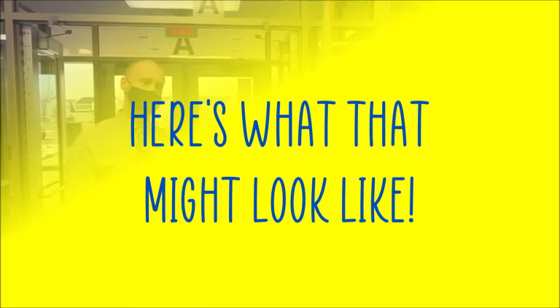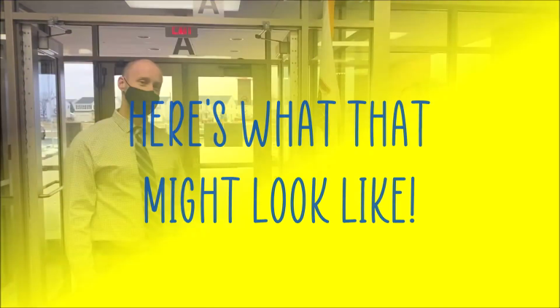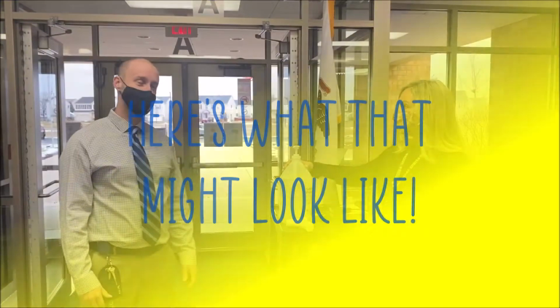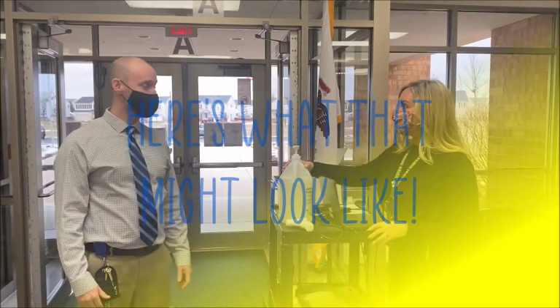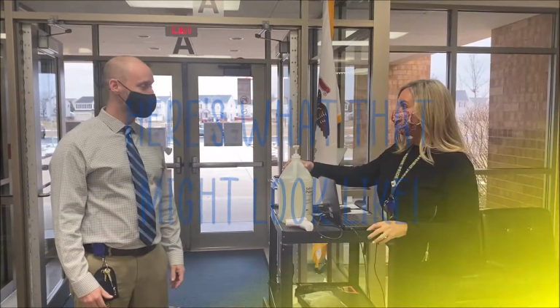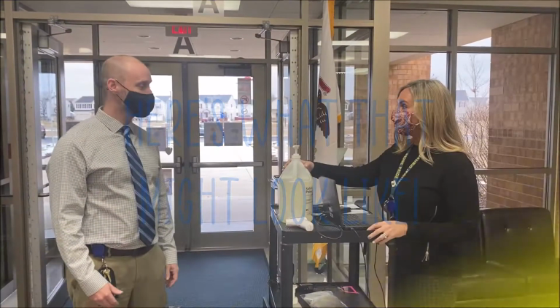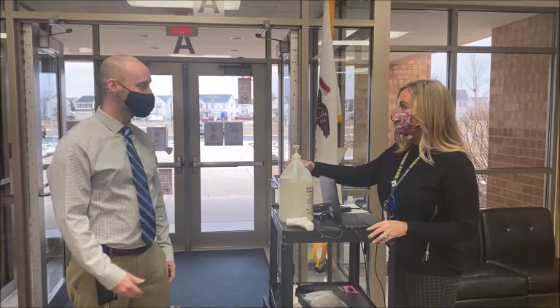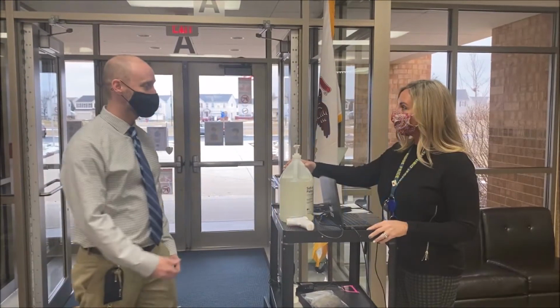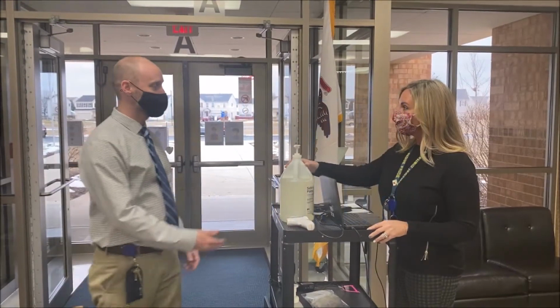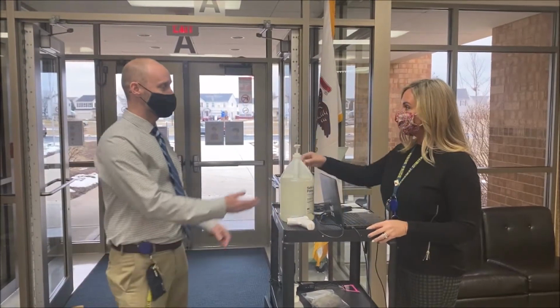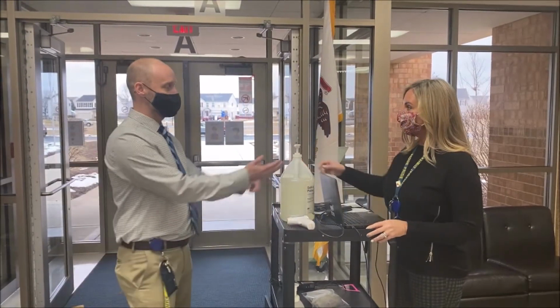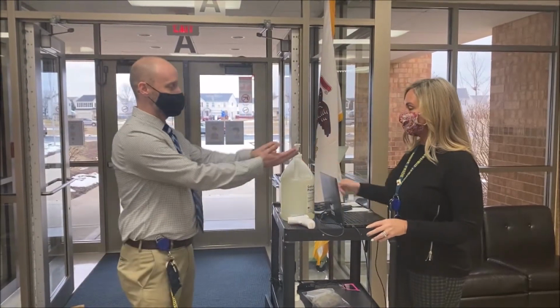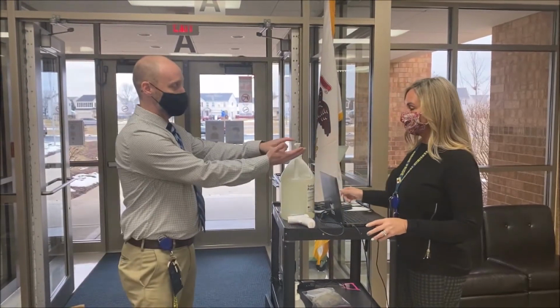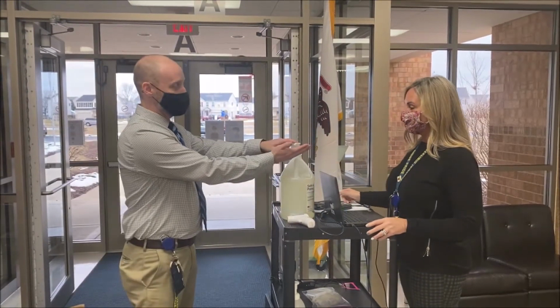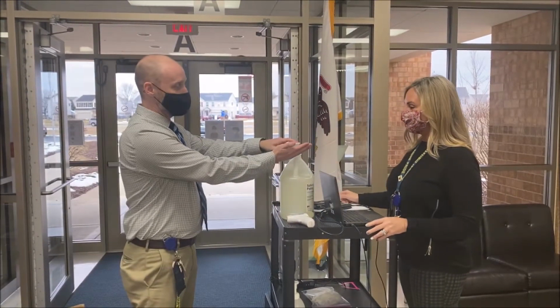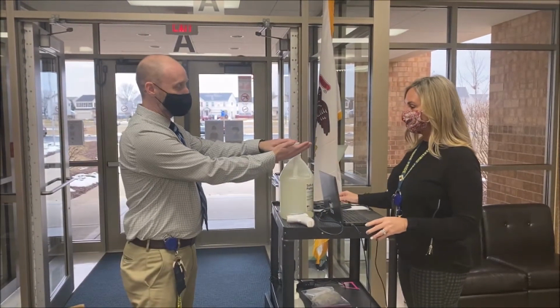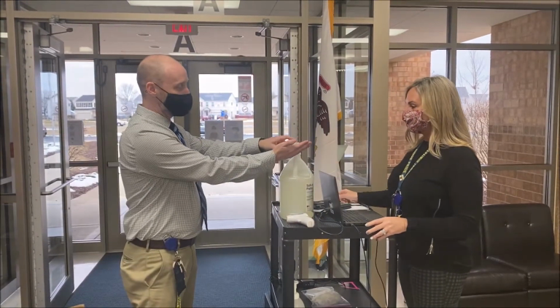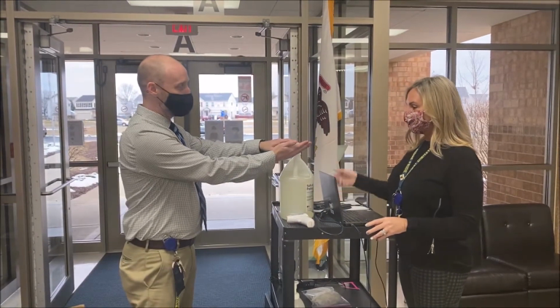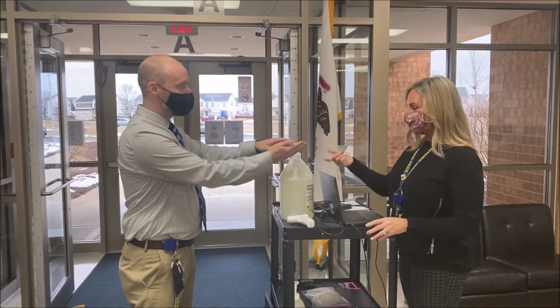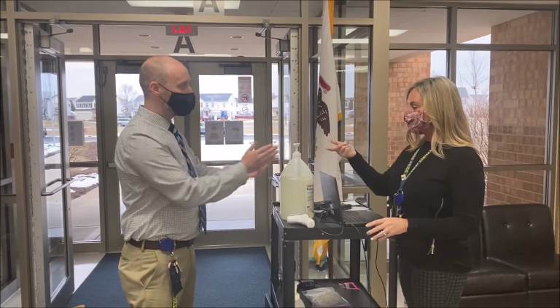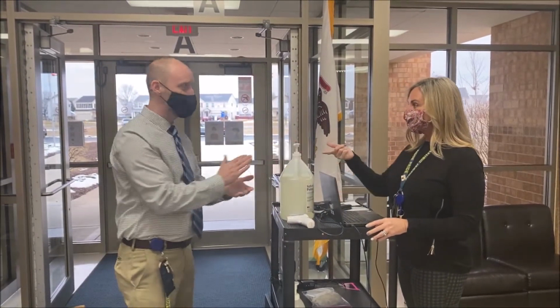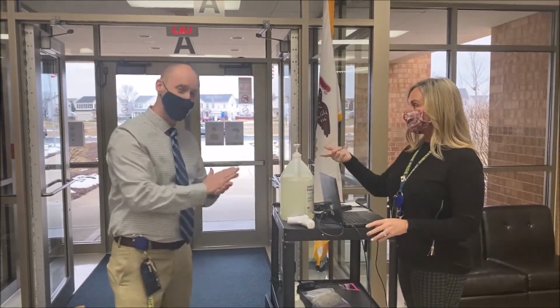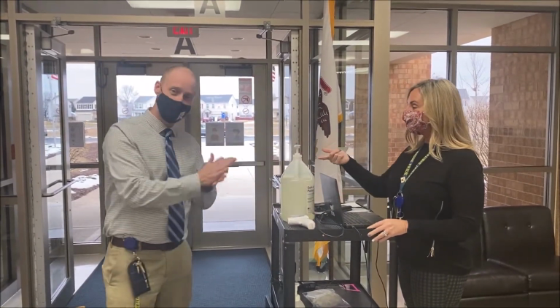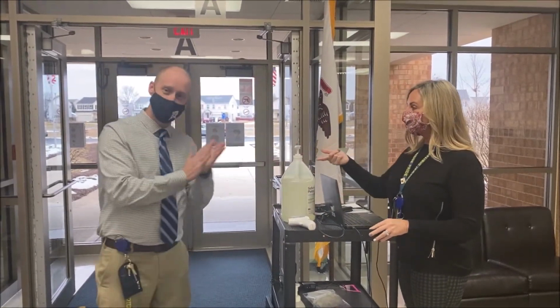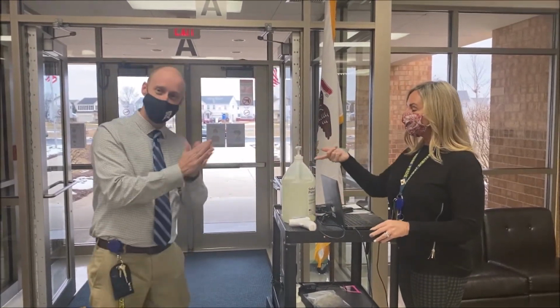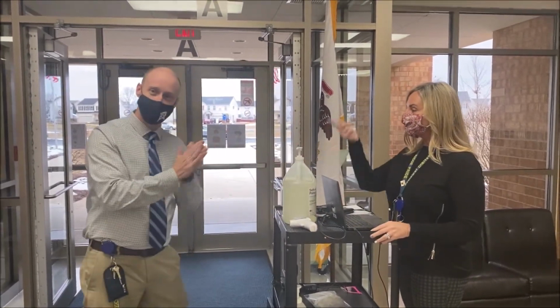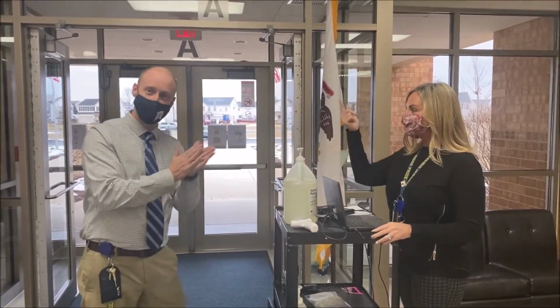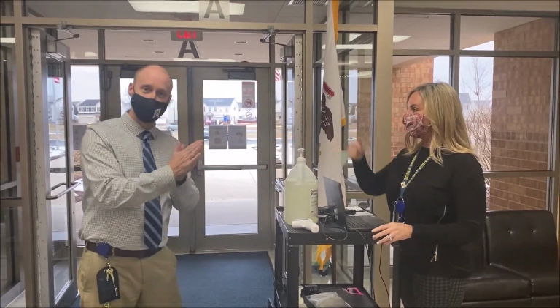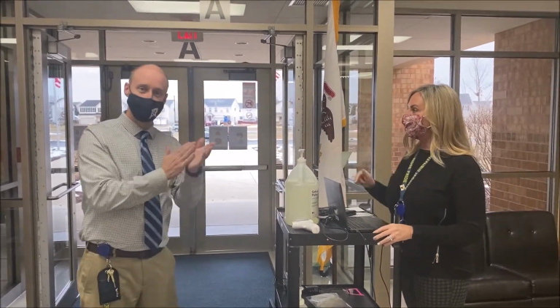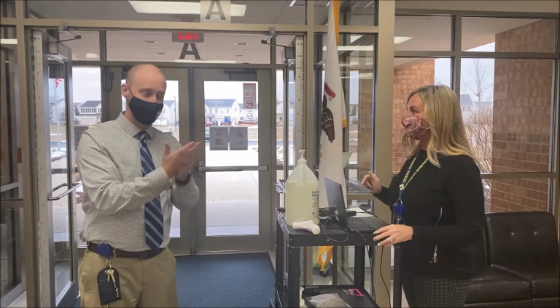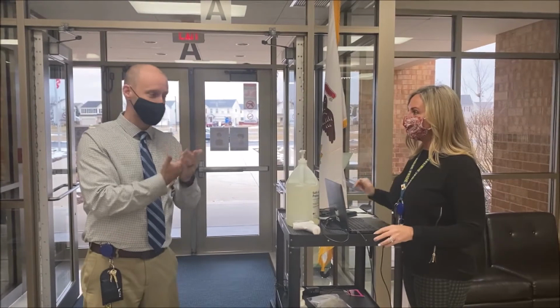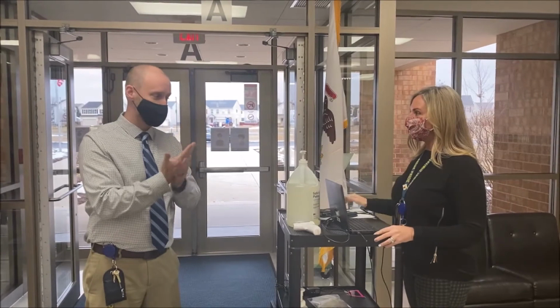Would you like some hand sanitizer? This is in all the classrooms and at every entrance.